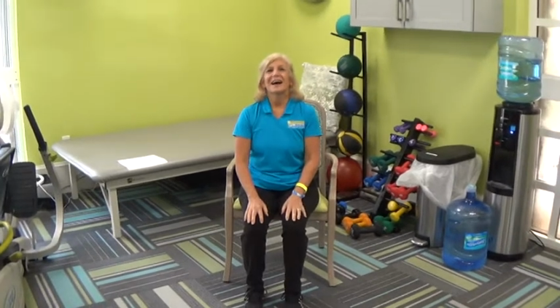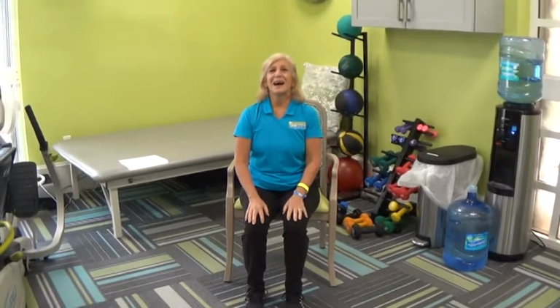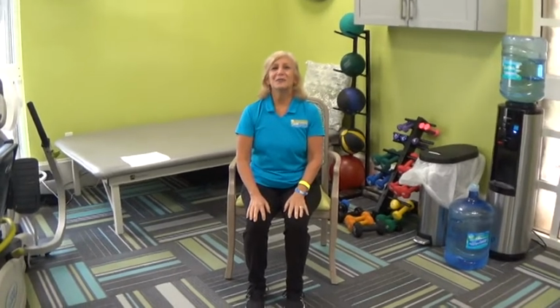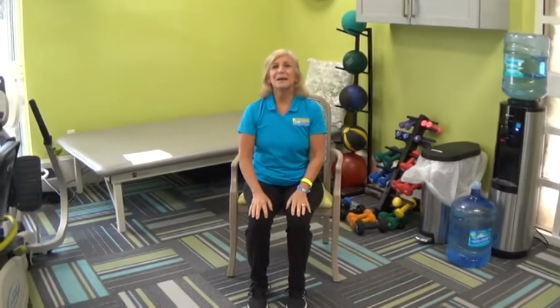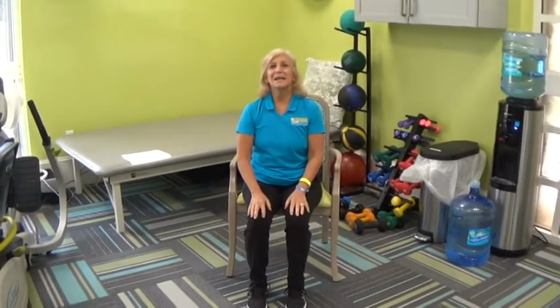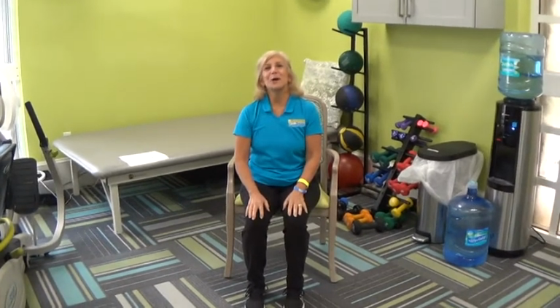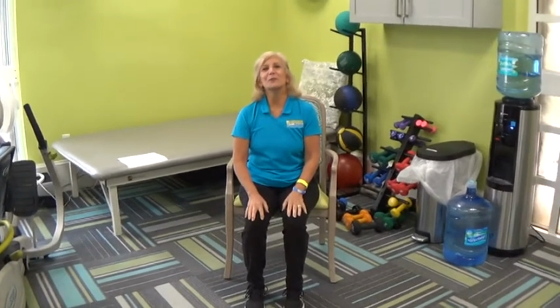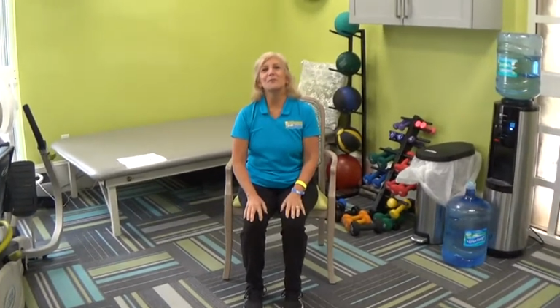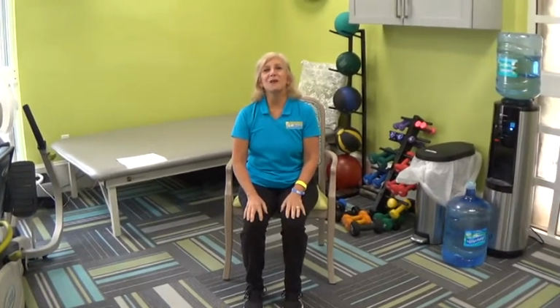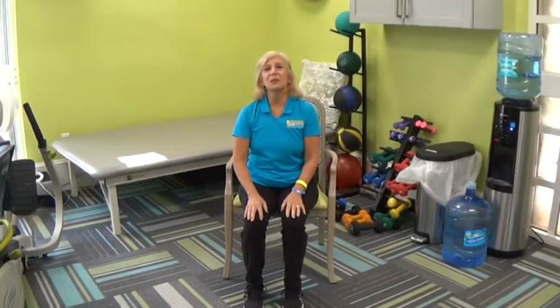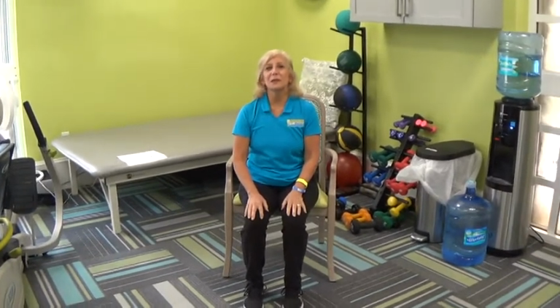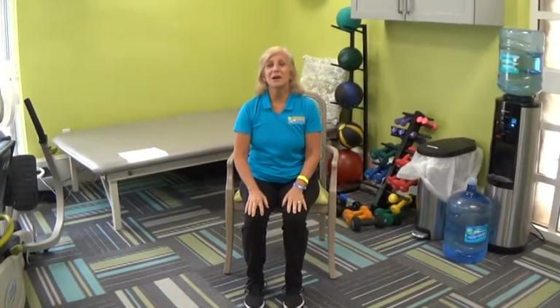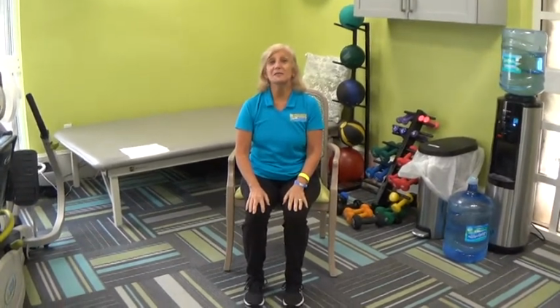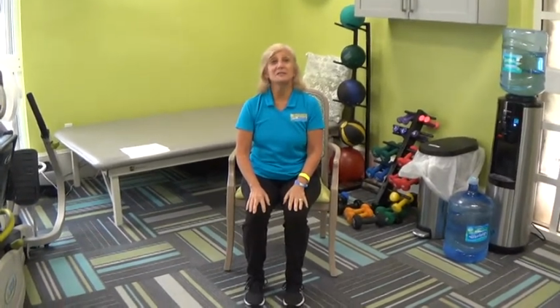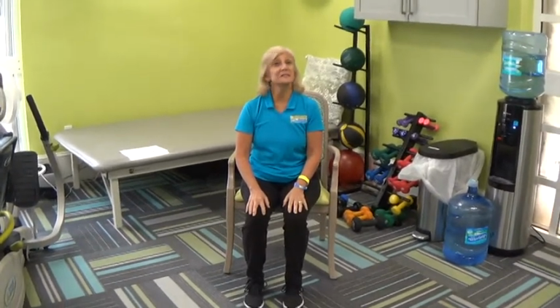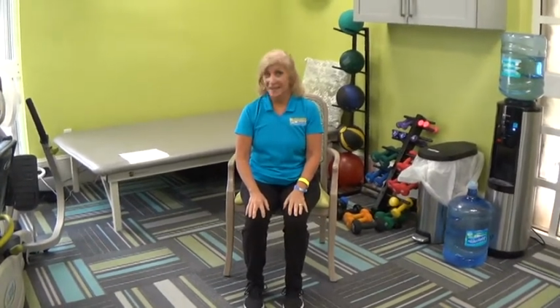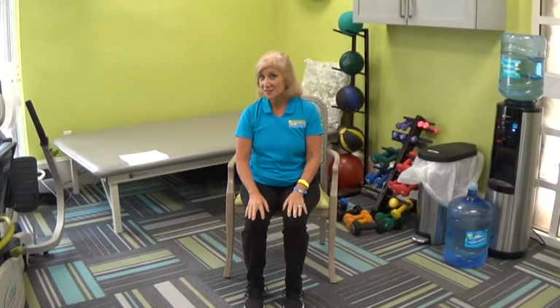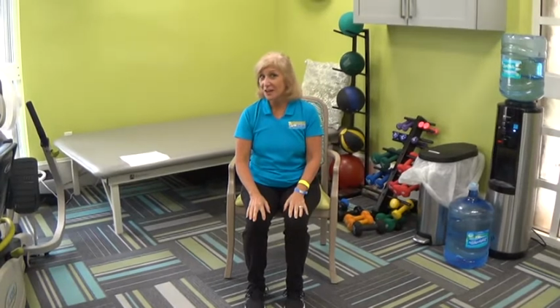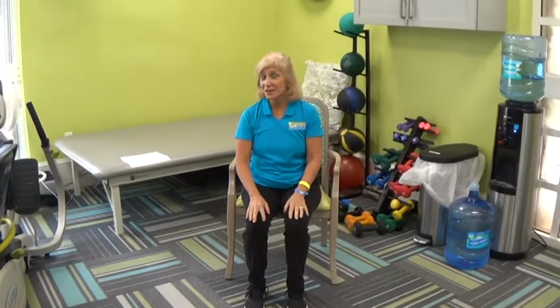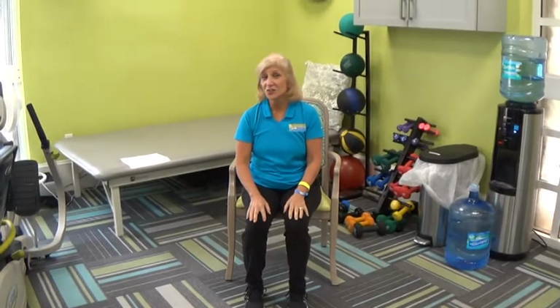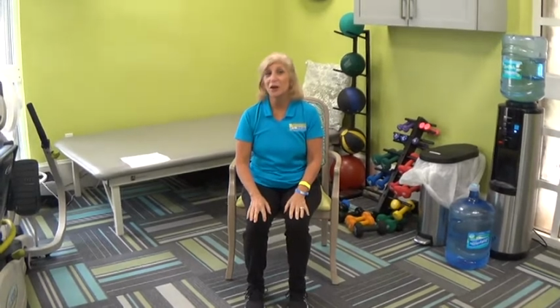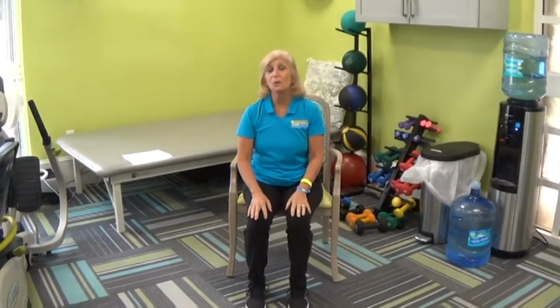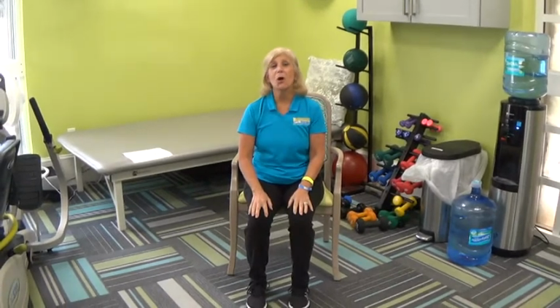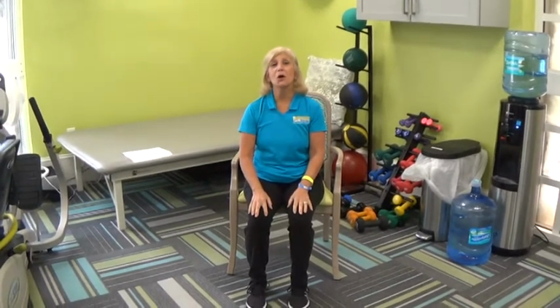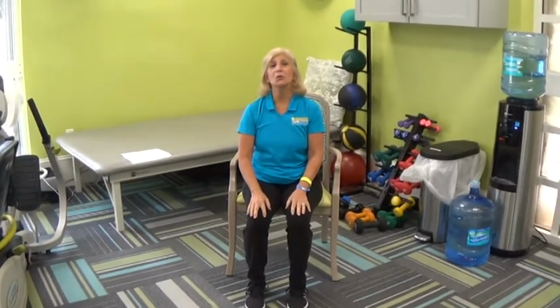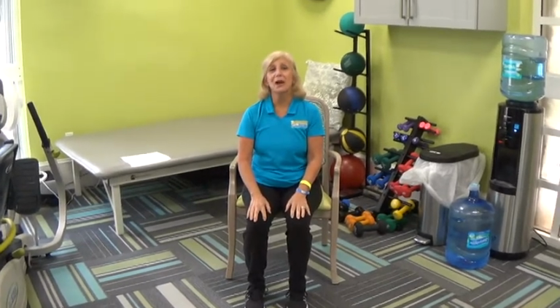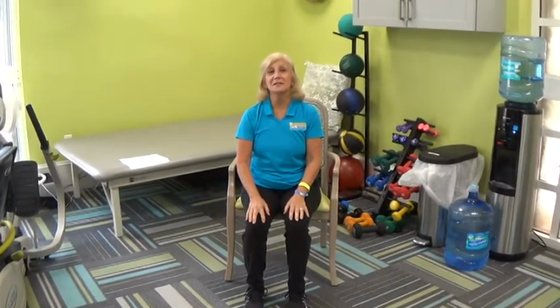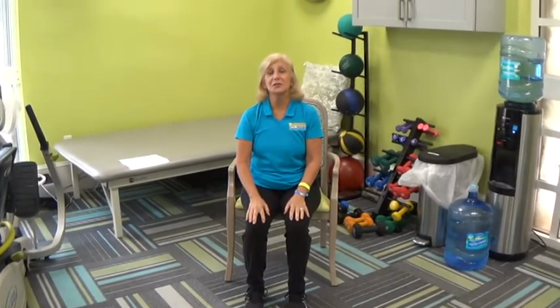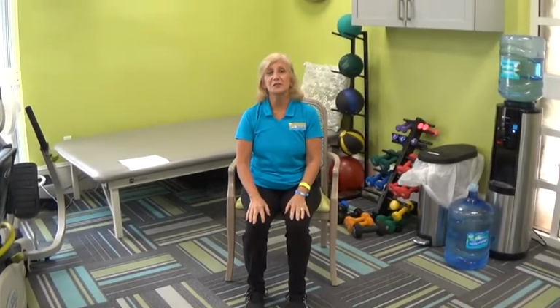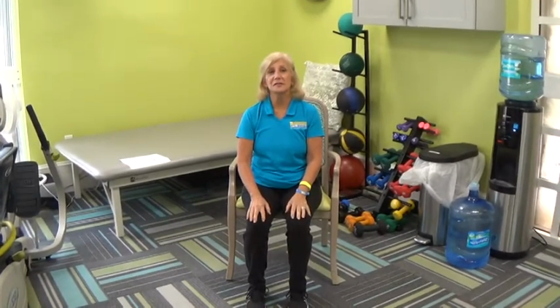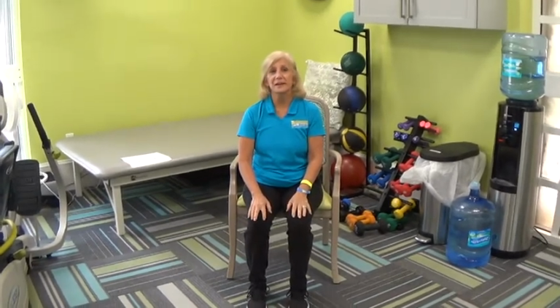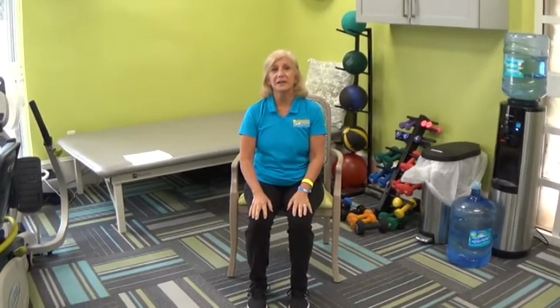Hi everybody! Welcome to the final week of the Sit to Stand Challenge. I hope you're all practicing your sit to stands.